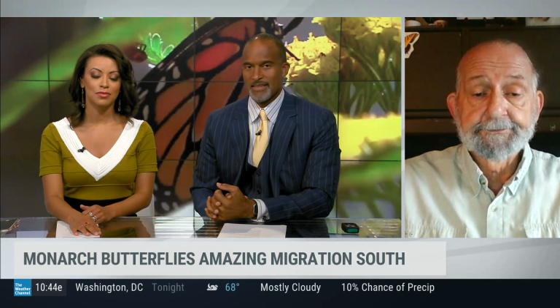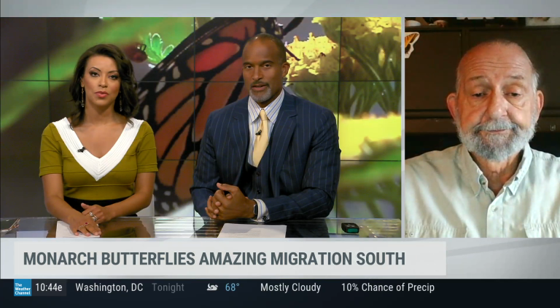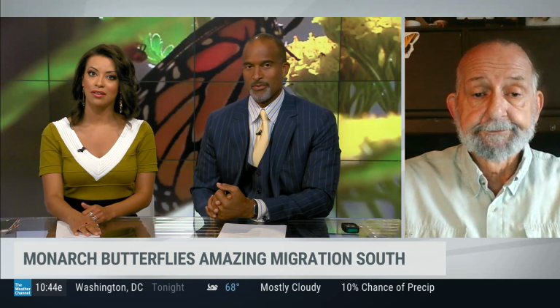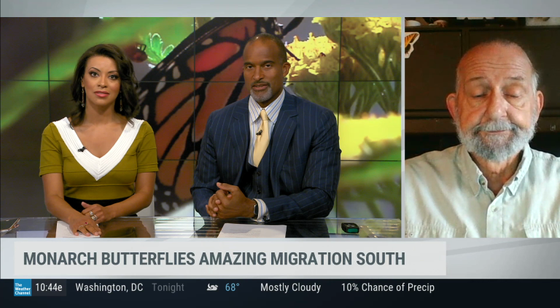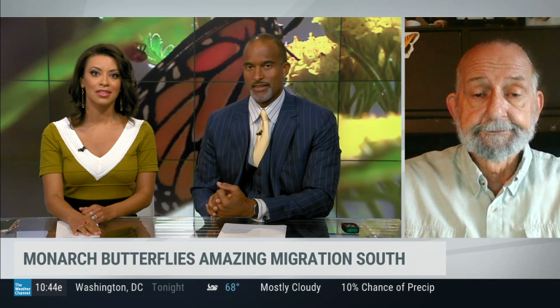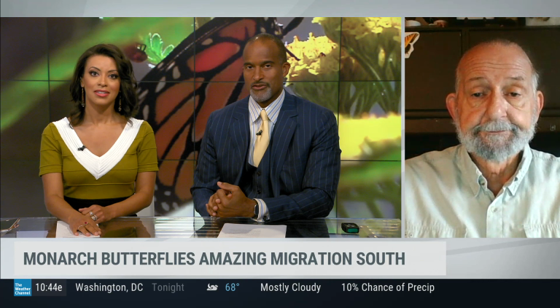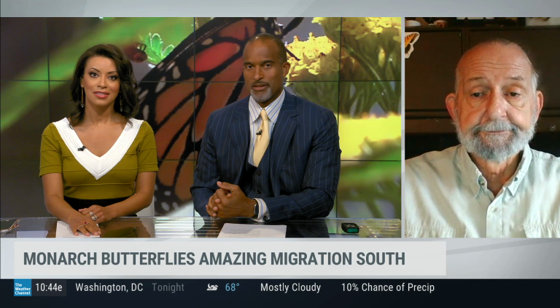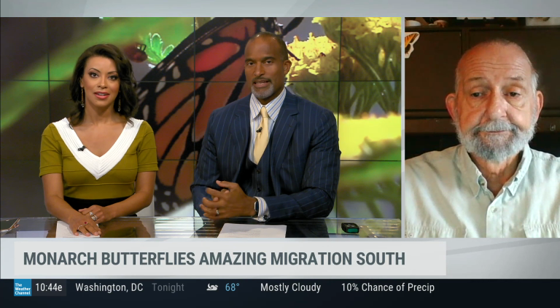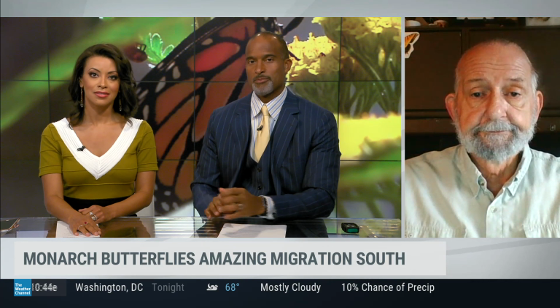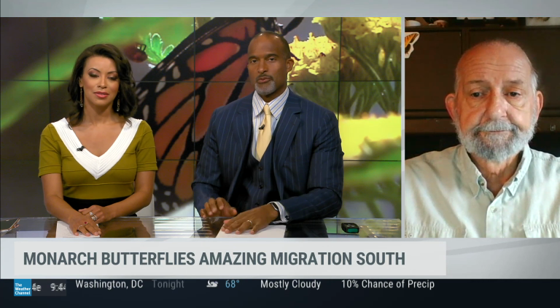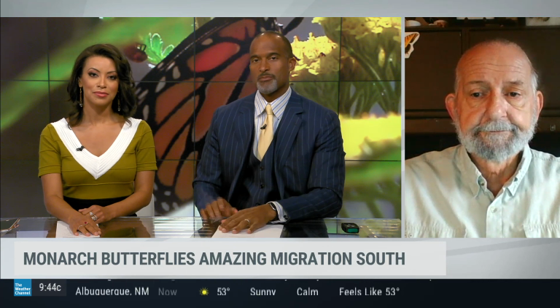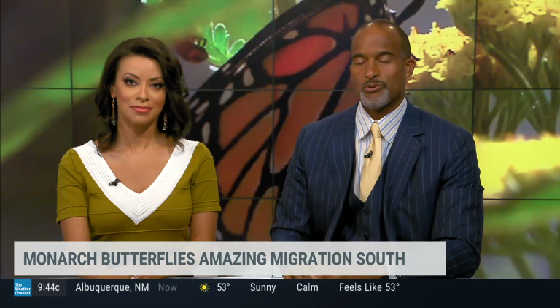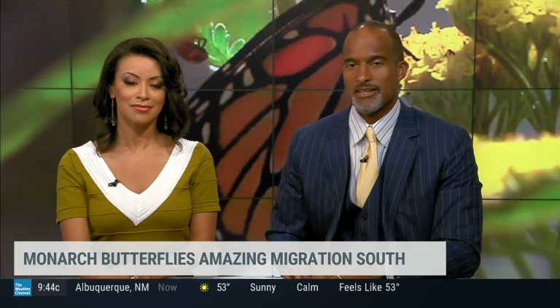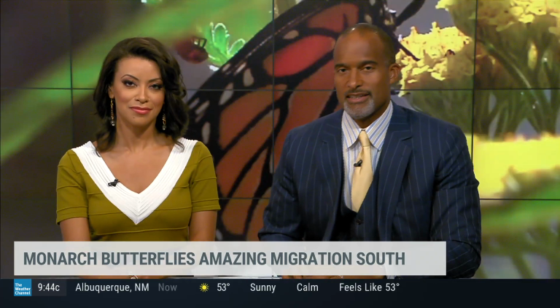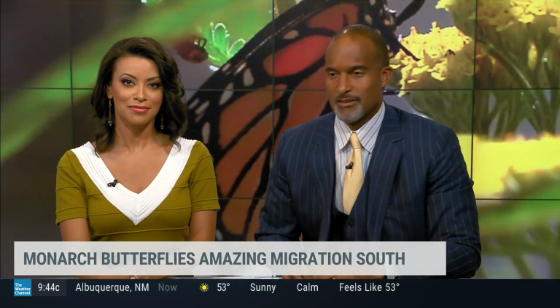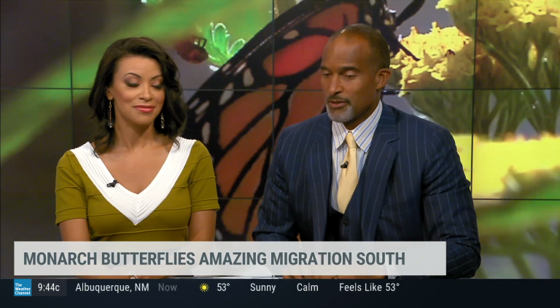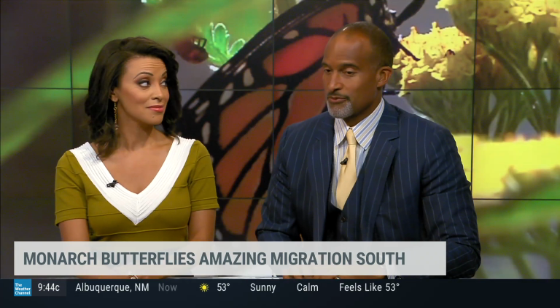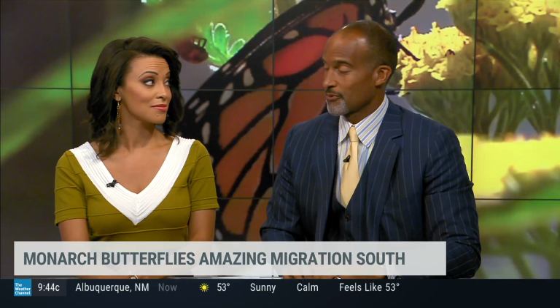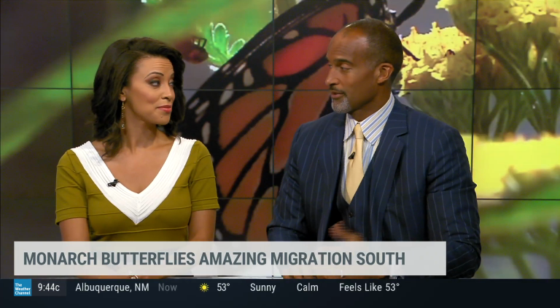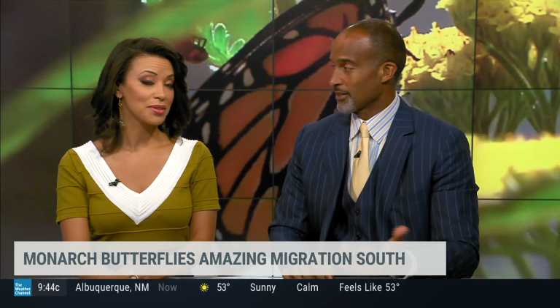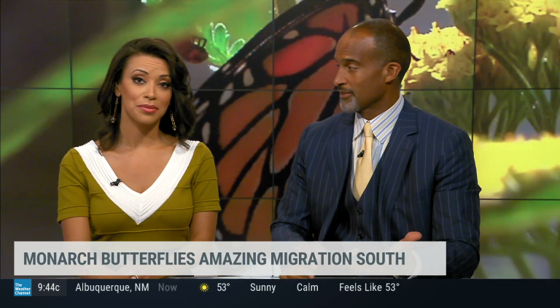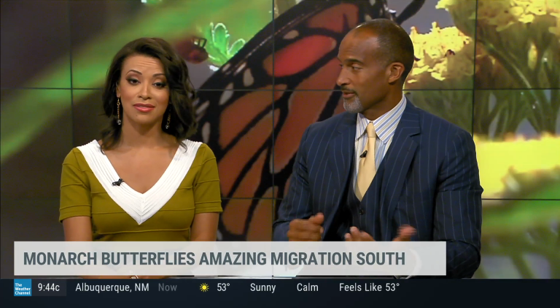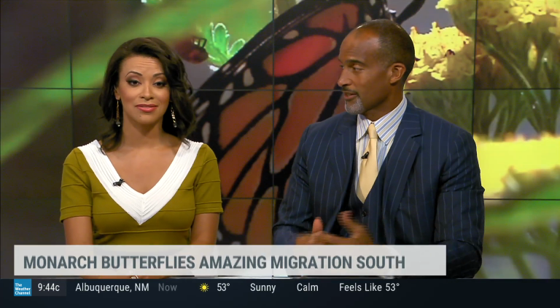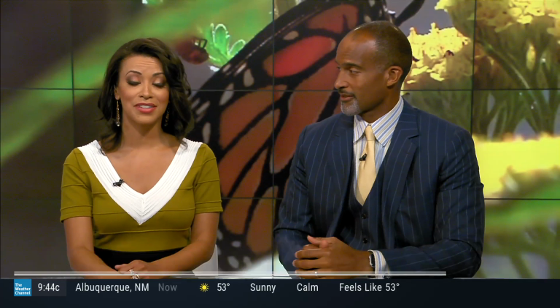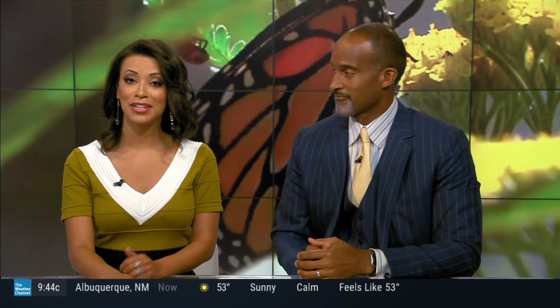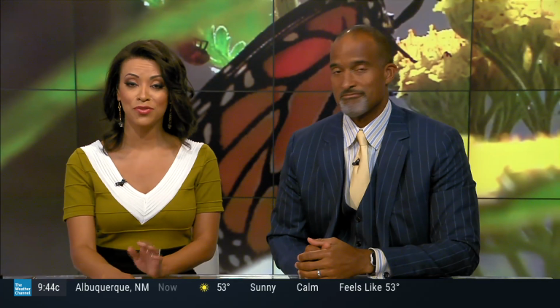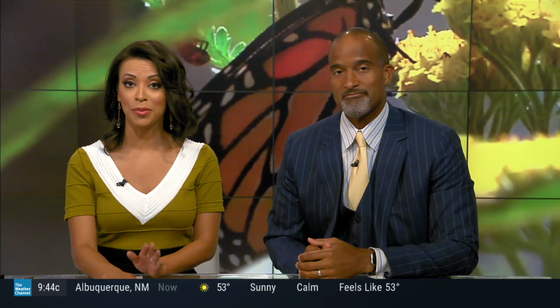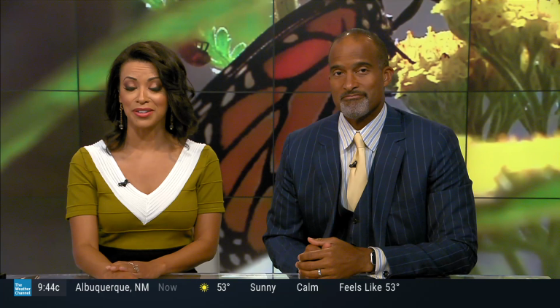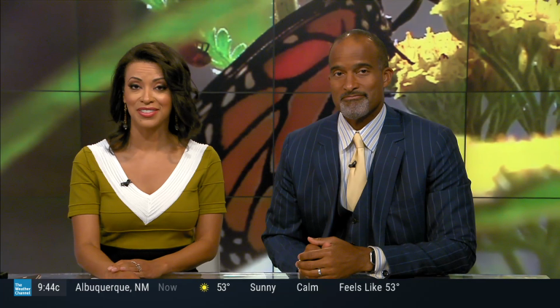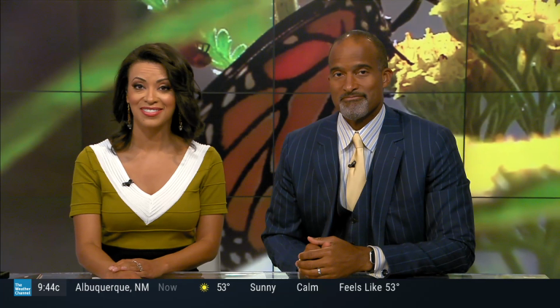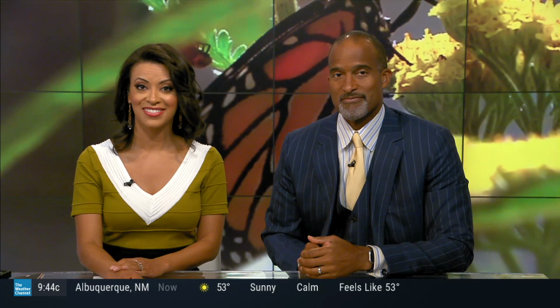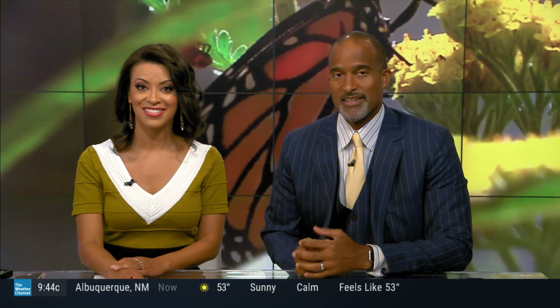Great information. Our thanks to butterfly expert Rick Bakula, and a beautiful story of the migration of the monarch. Very informative. Thank you.